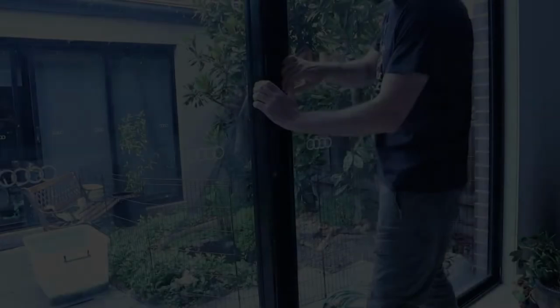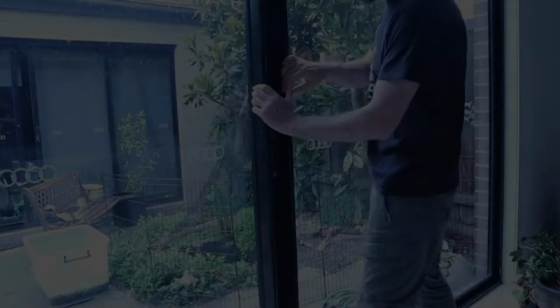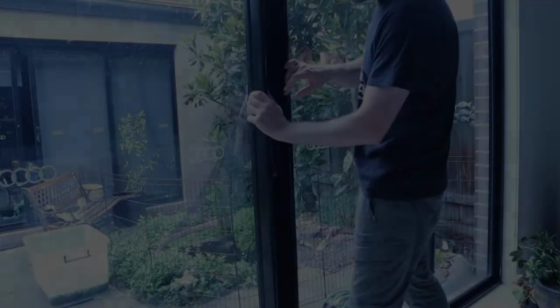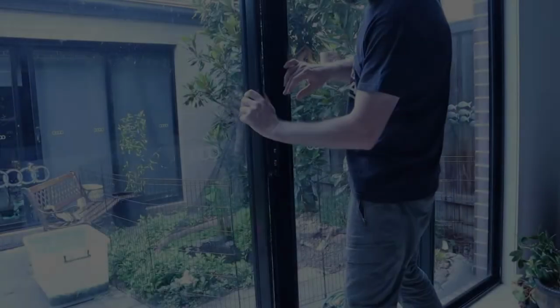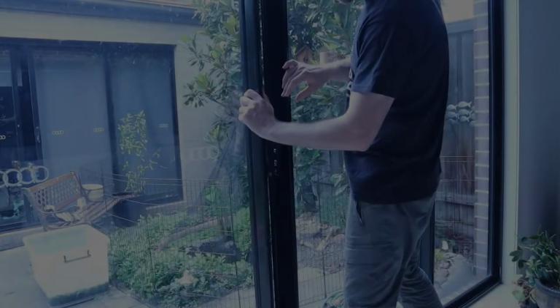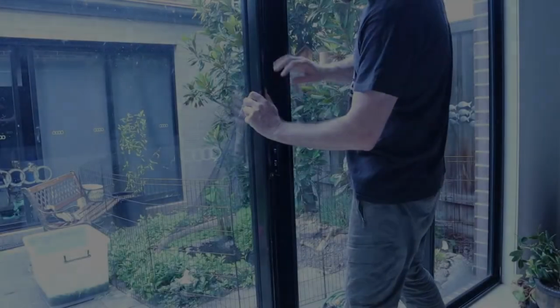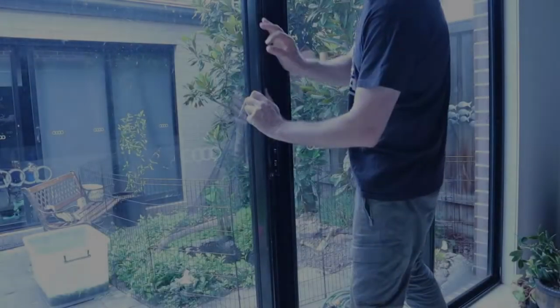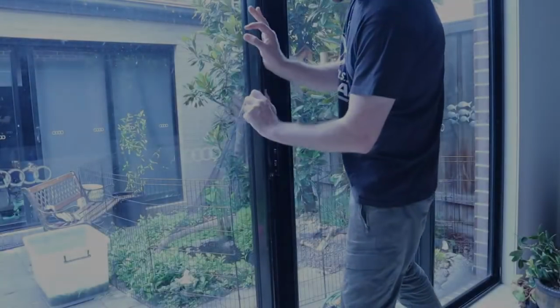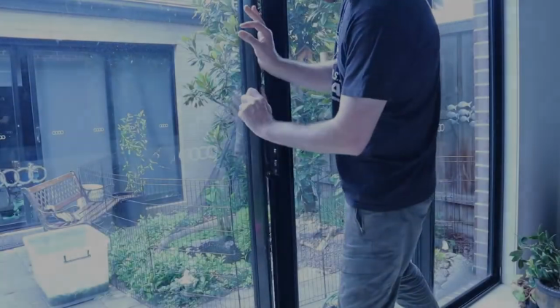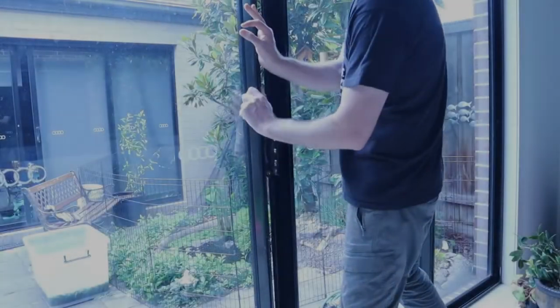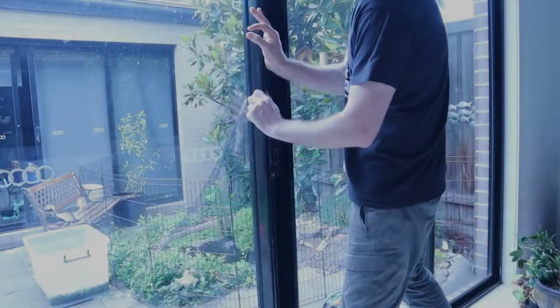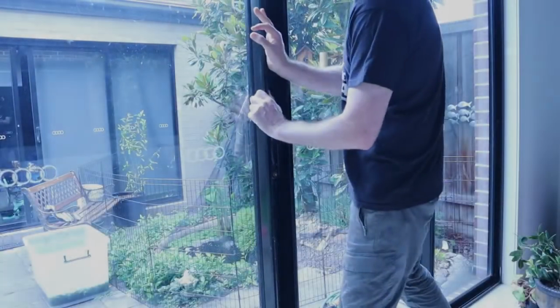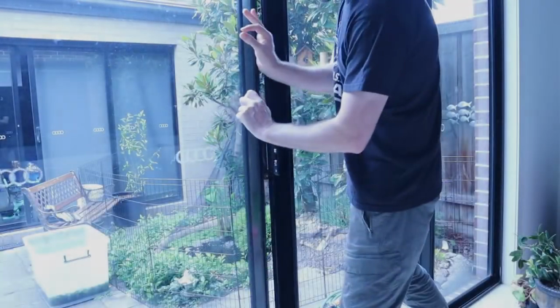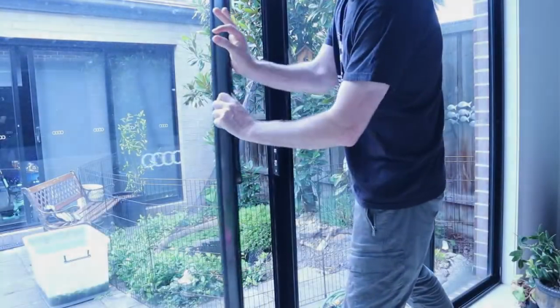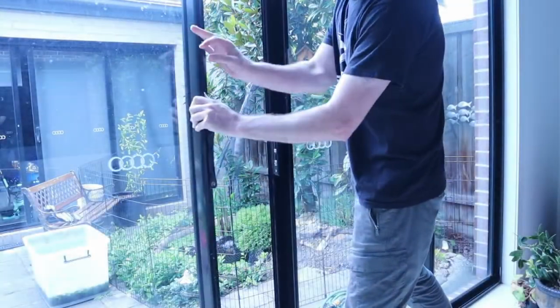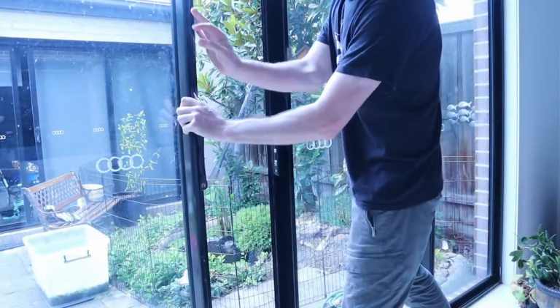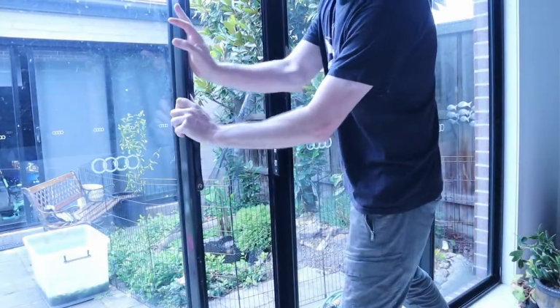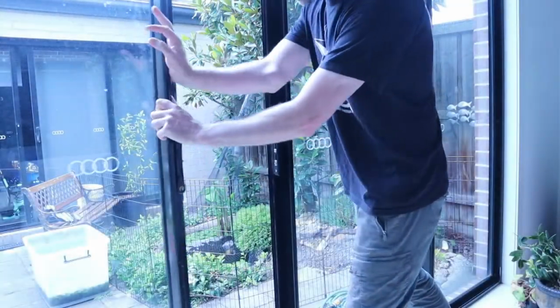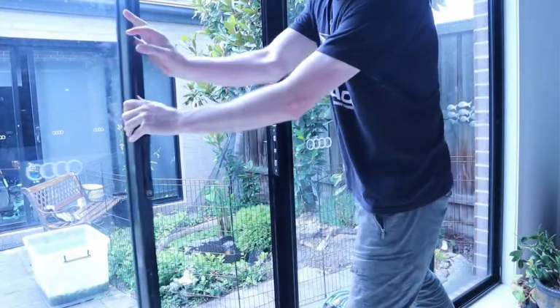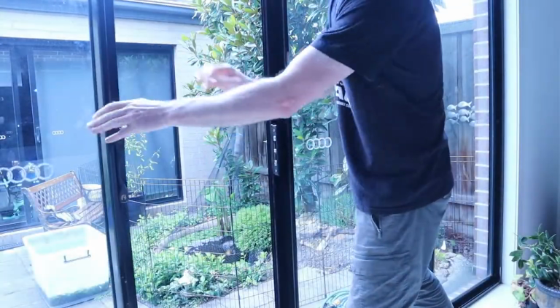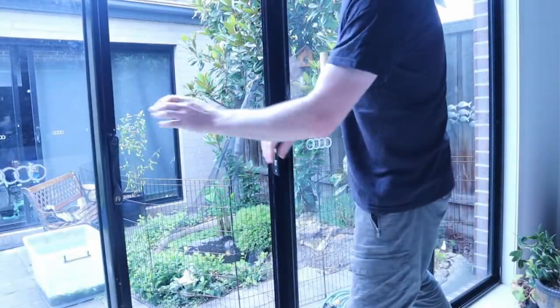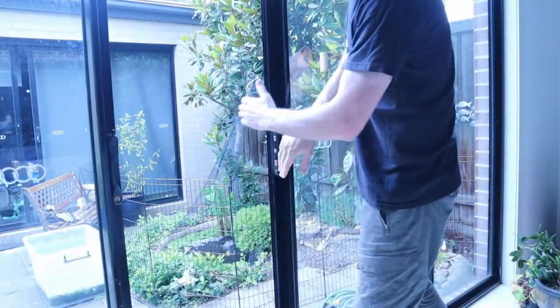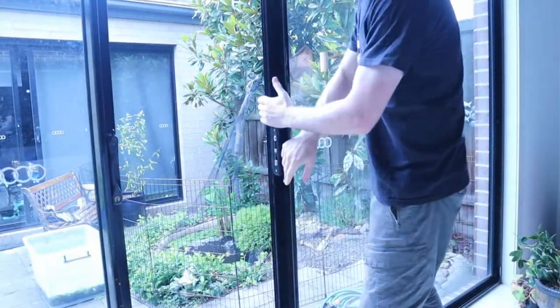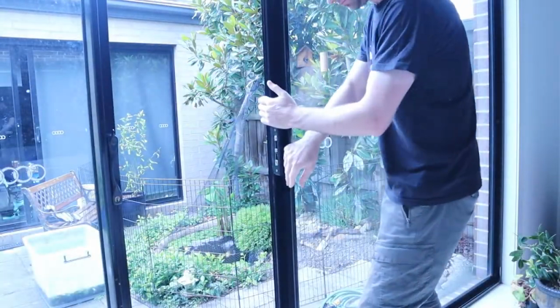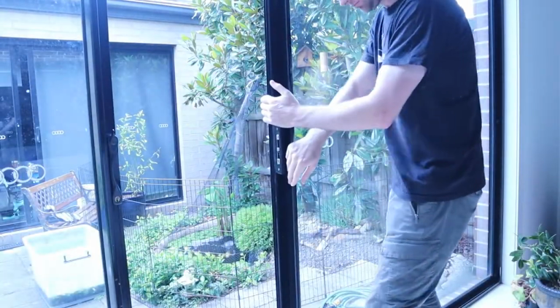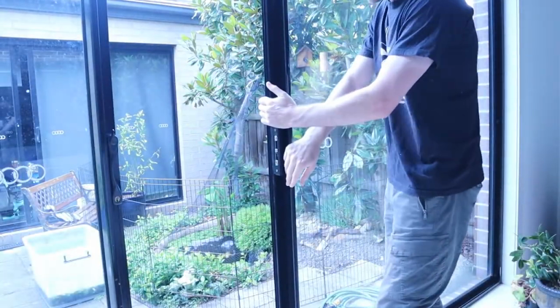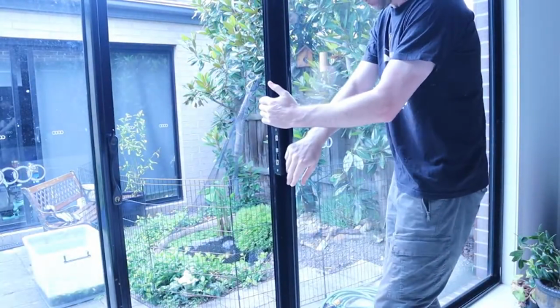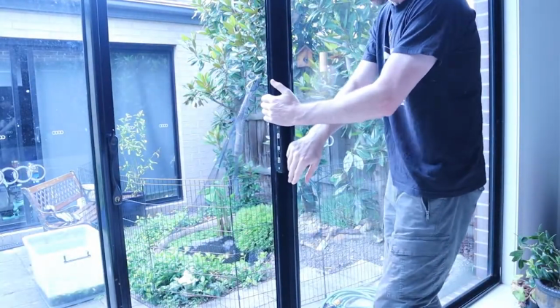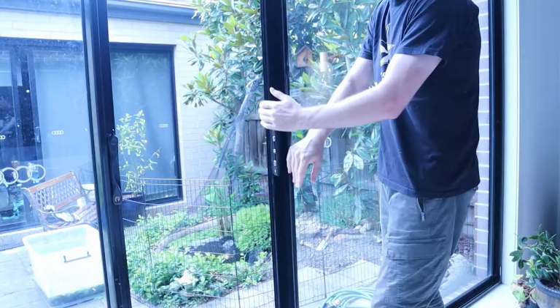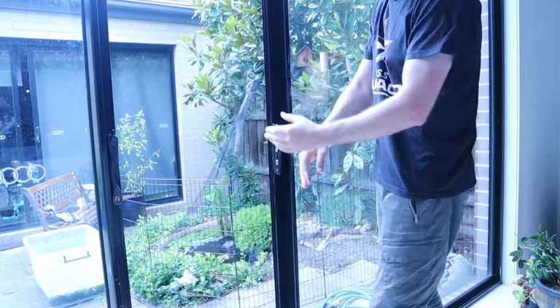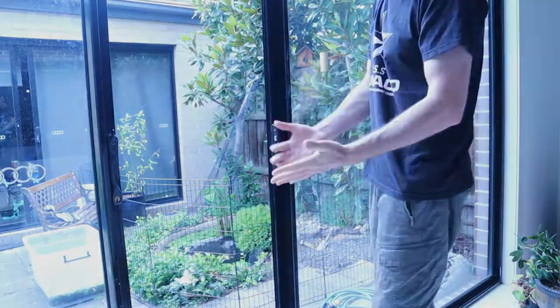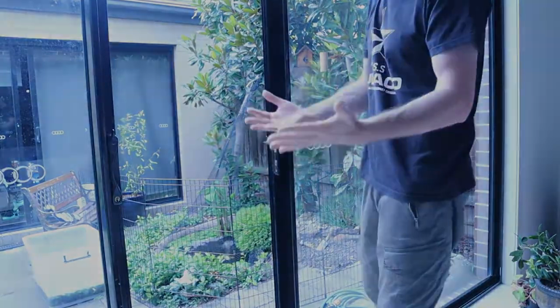Welcome to Purchase Reviews. In this video, I'll show you how to replace the rollers on your sliding door.